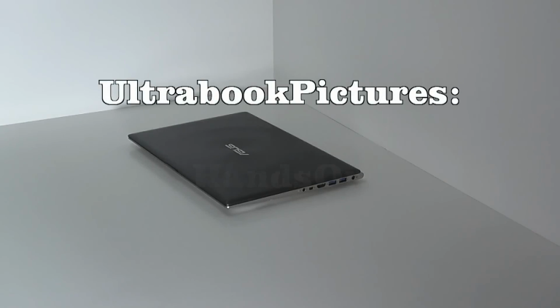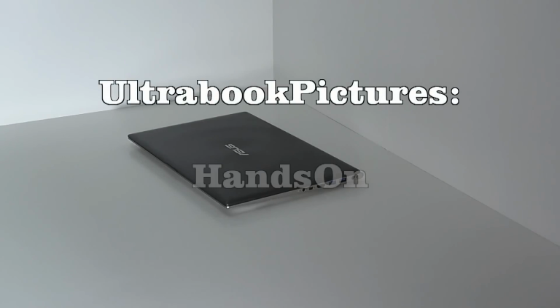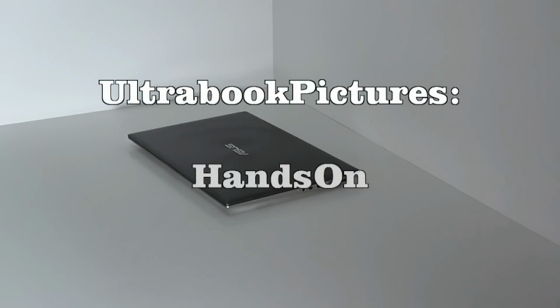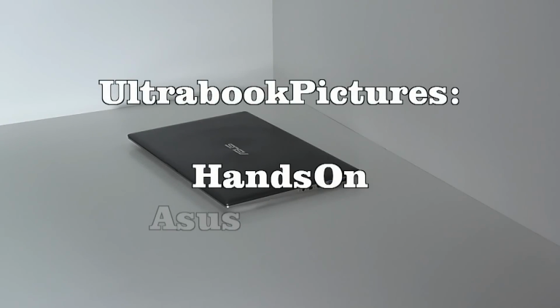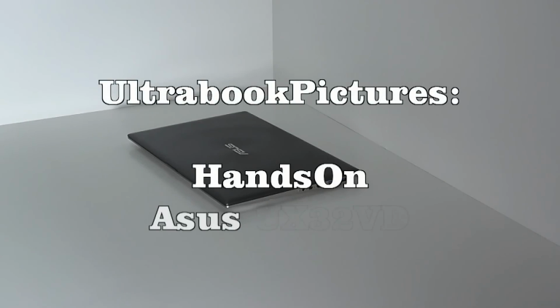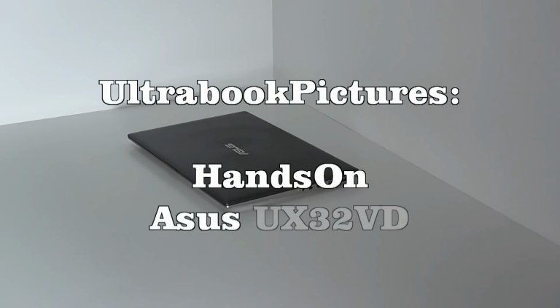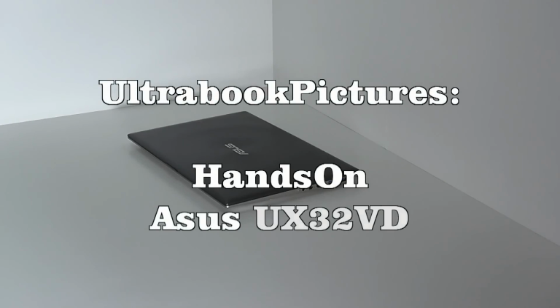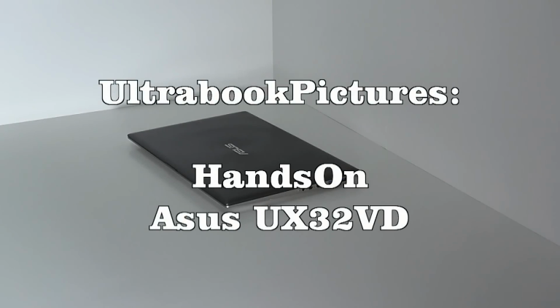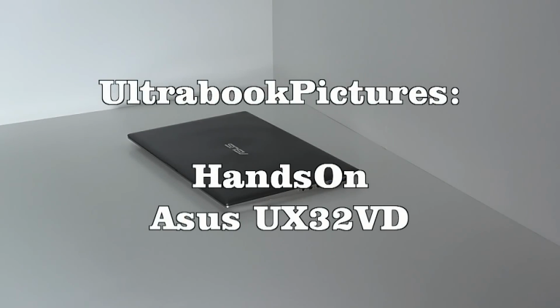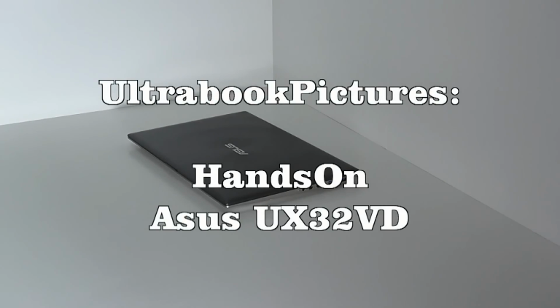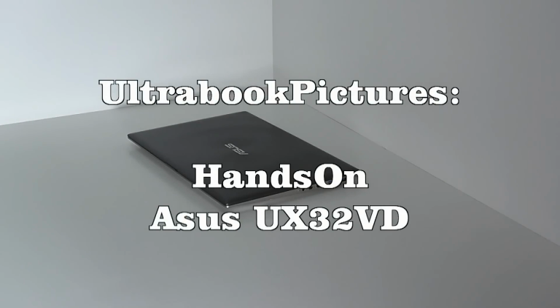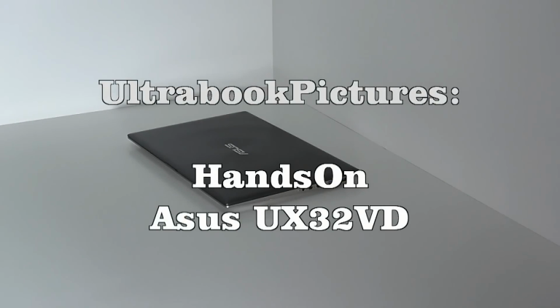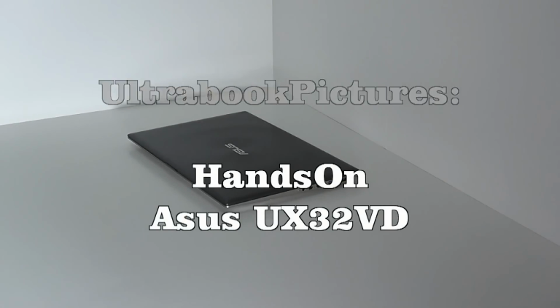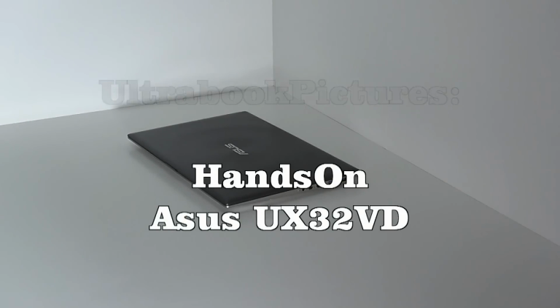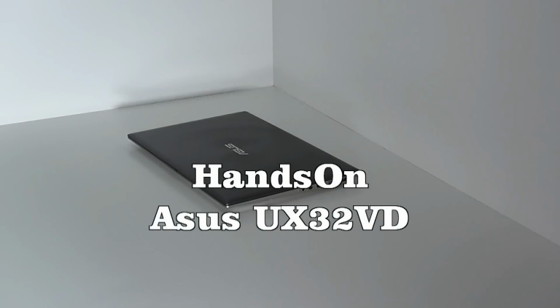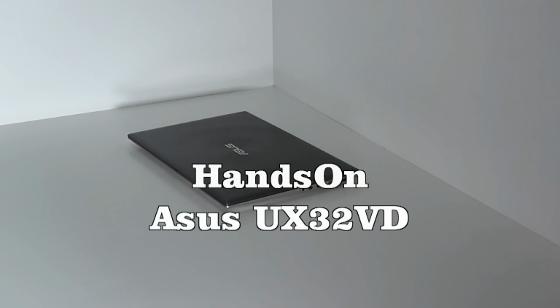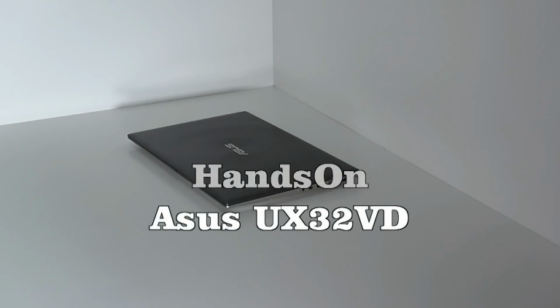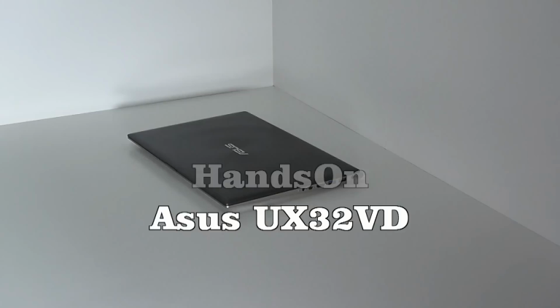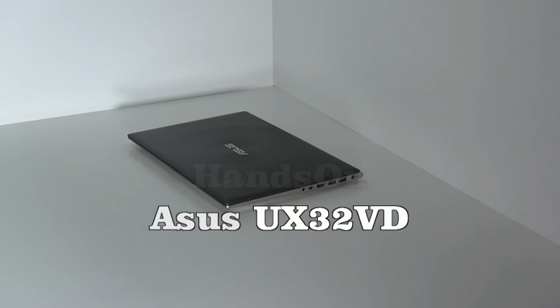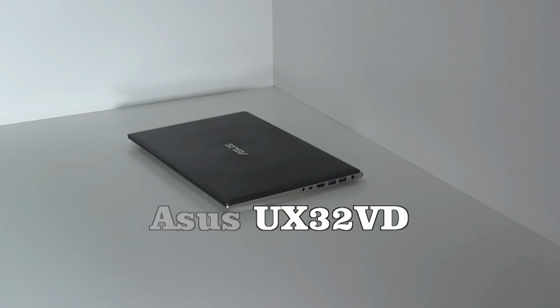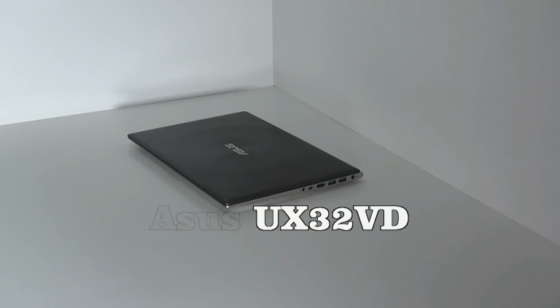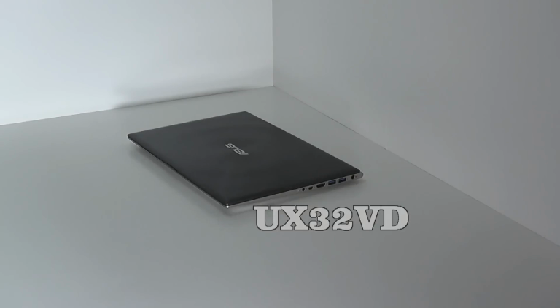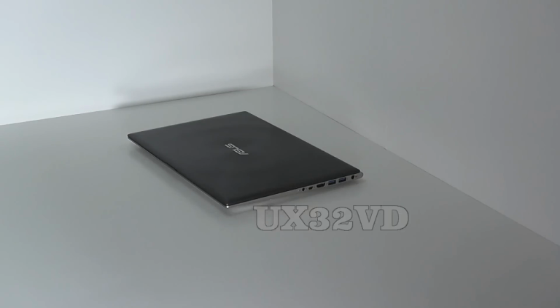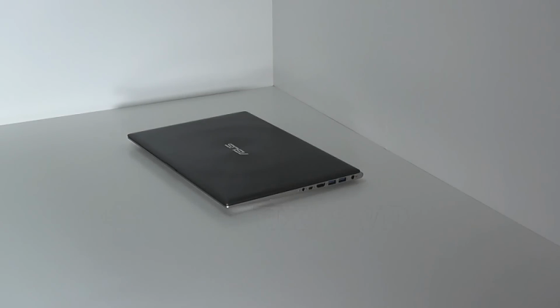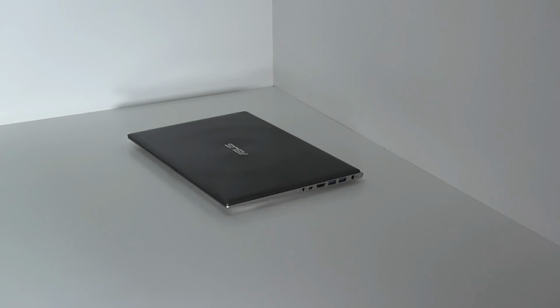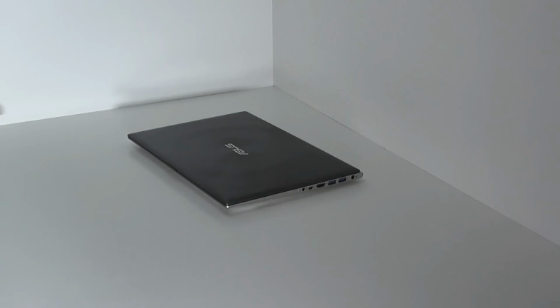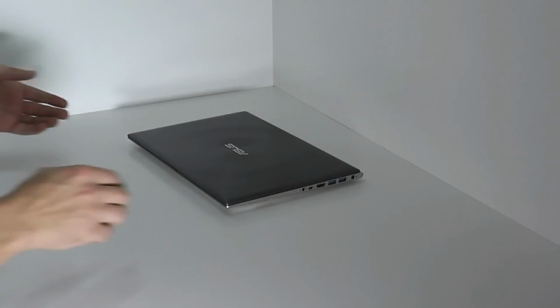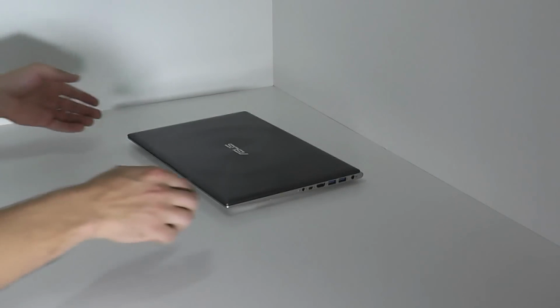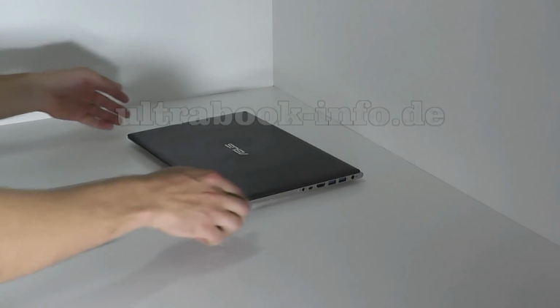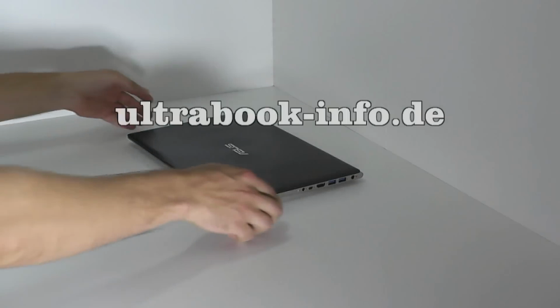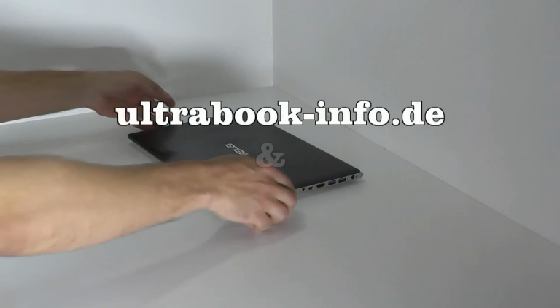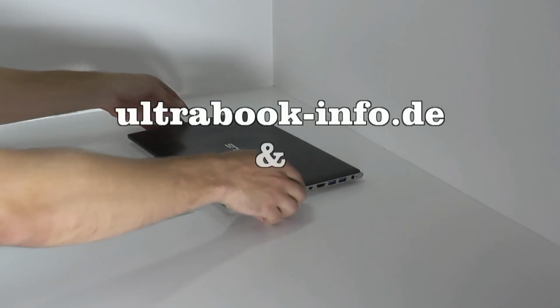Welcome at Ultrabook Pictures, the shared YouTube channel of ultrabookinfo and ultrabookking.de.